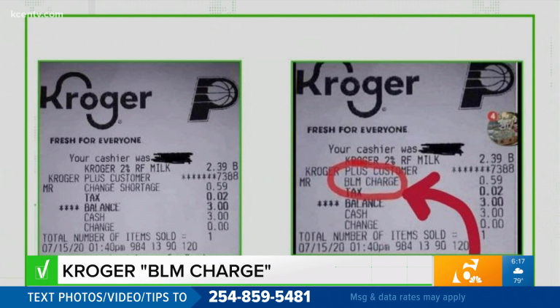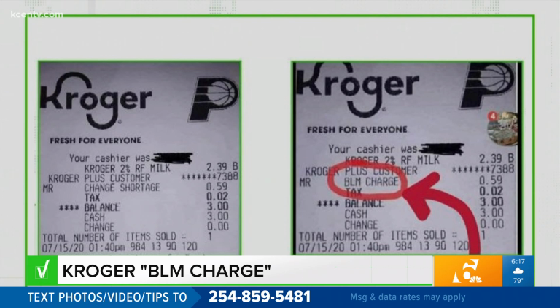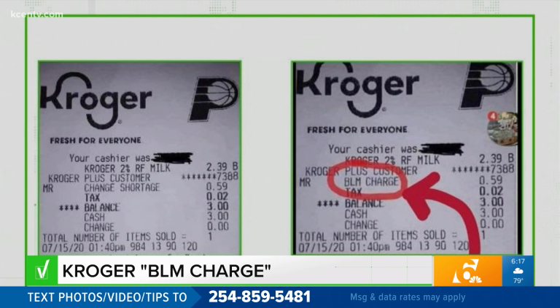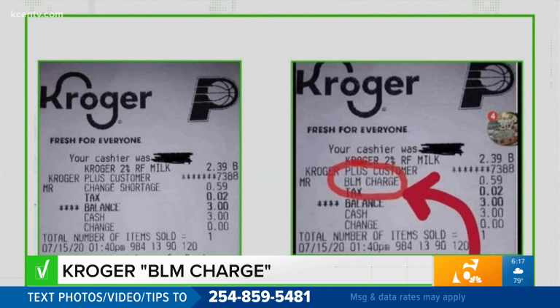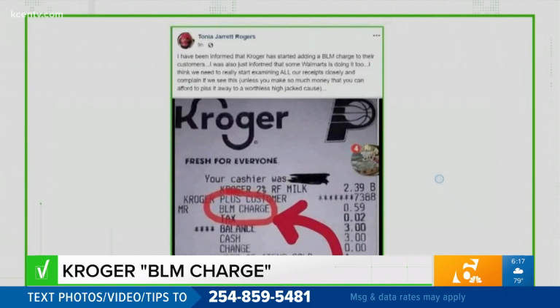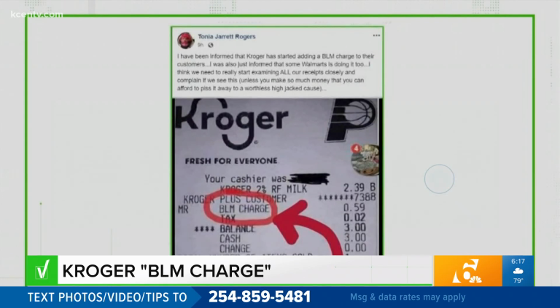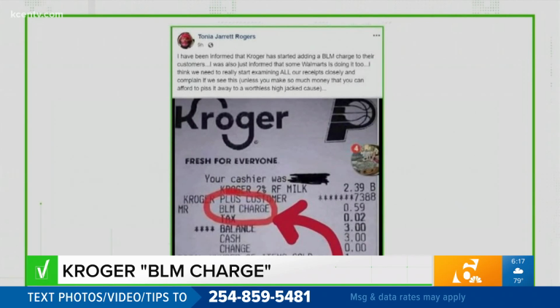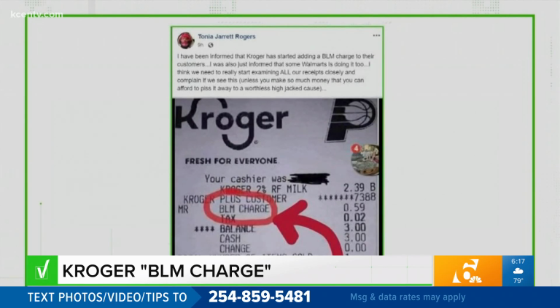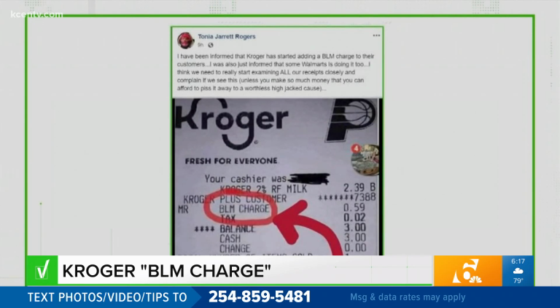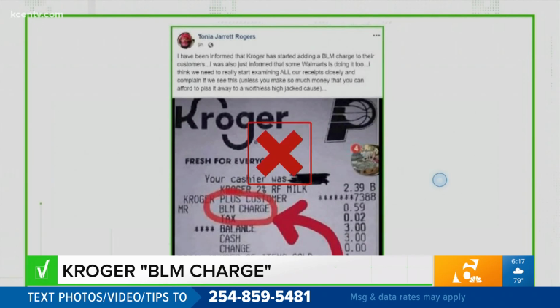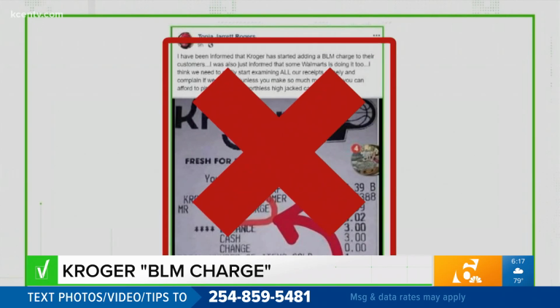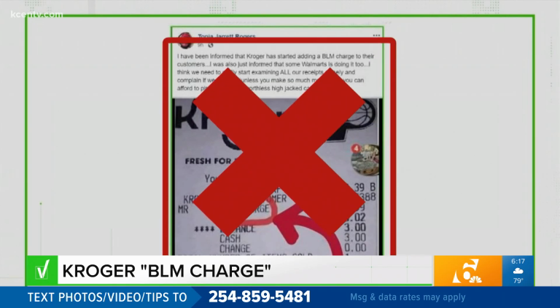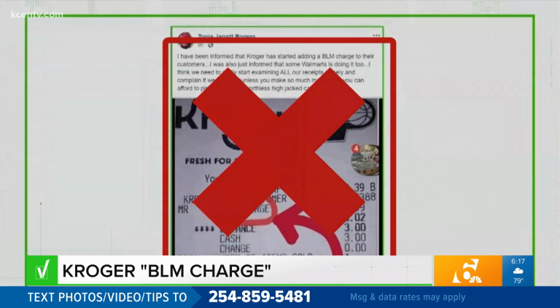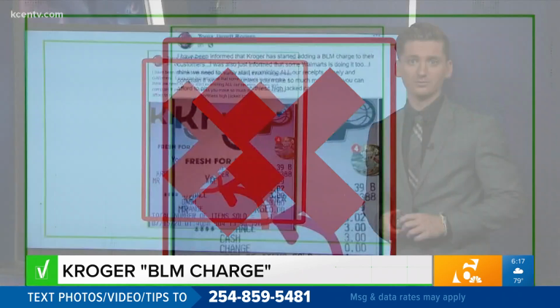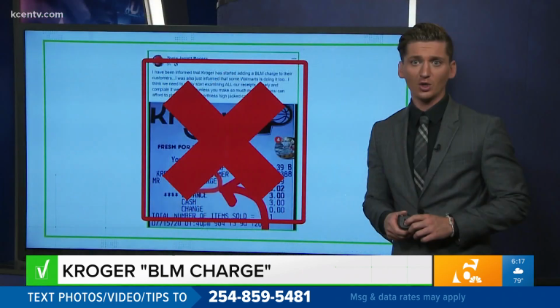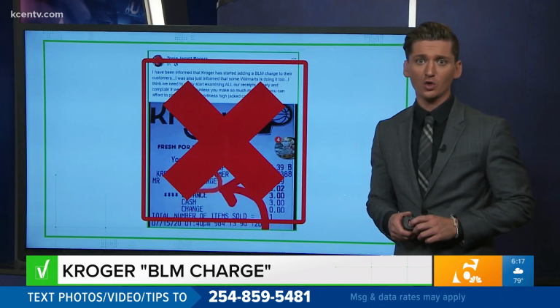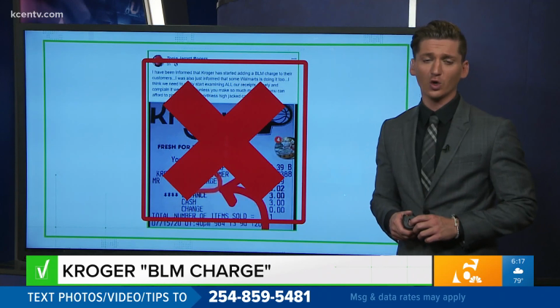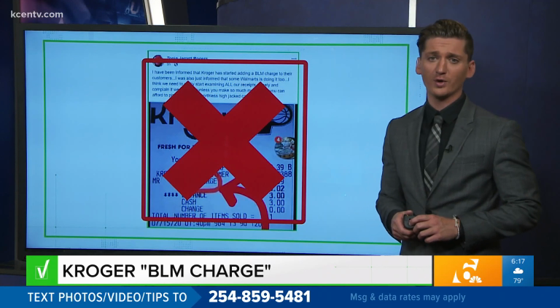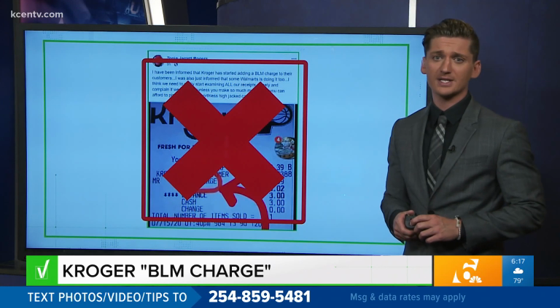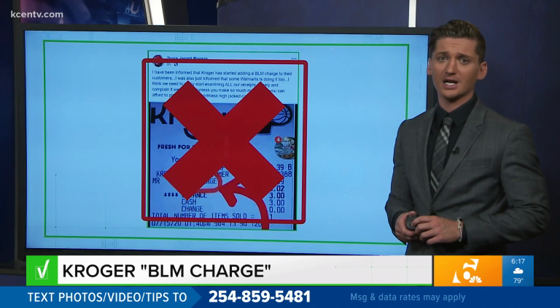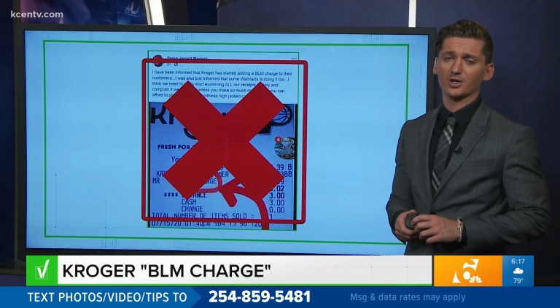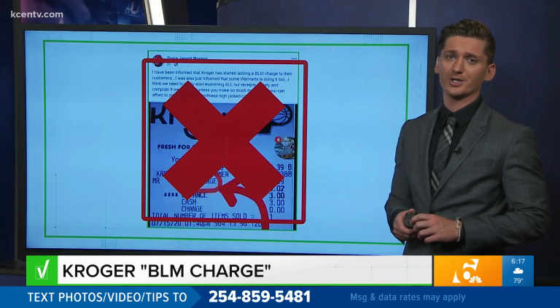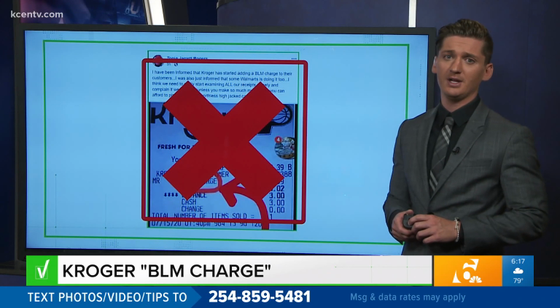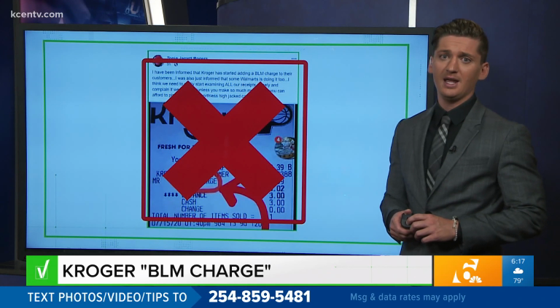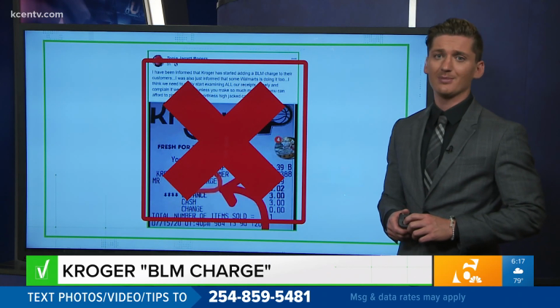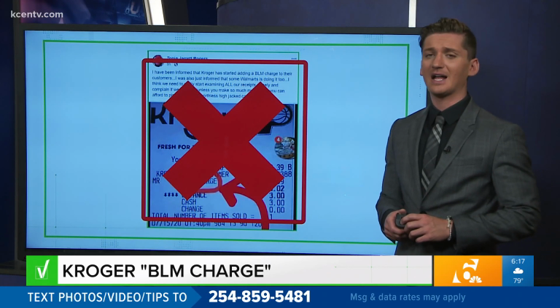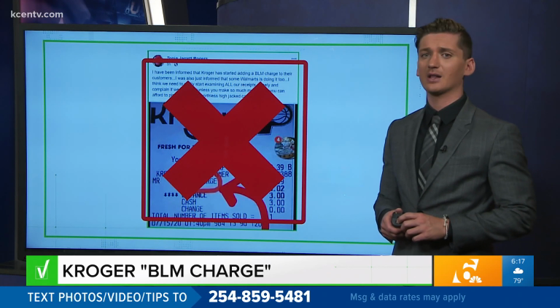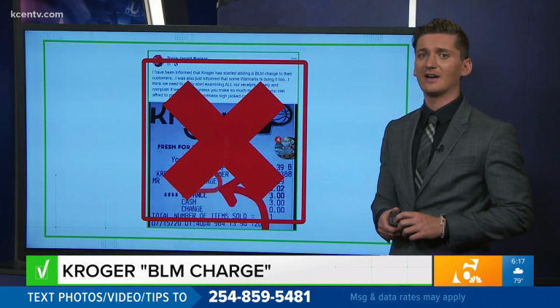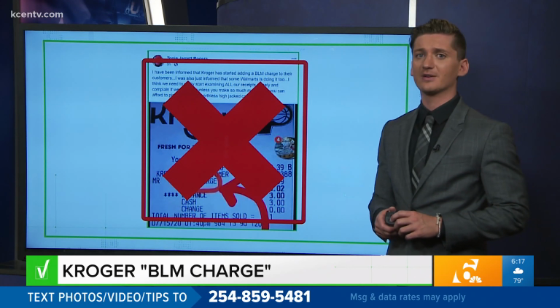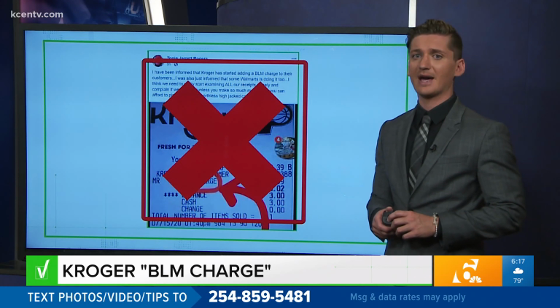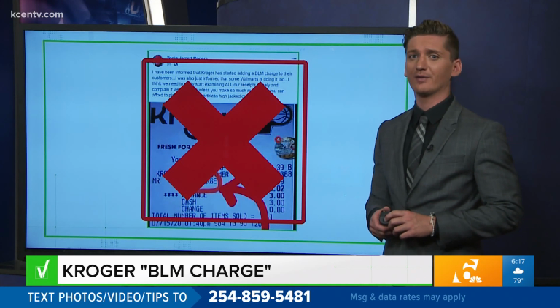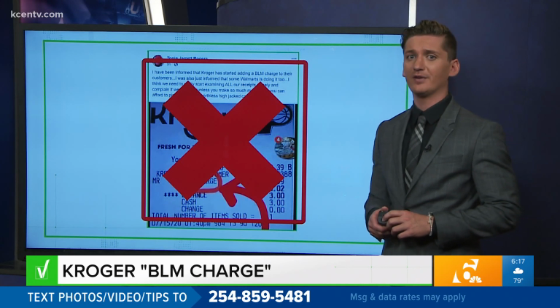So we can go ahead and verify: false. Kroger is not charging a Black Lives Matter fee.